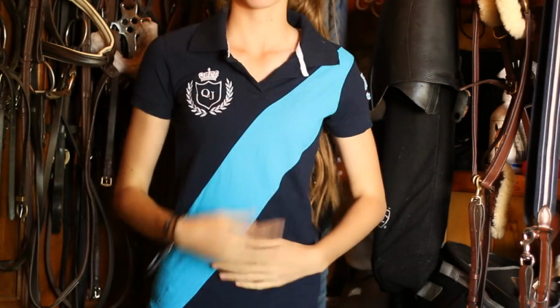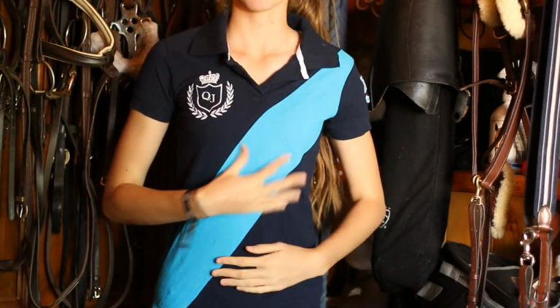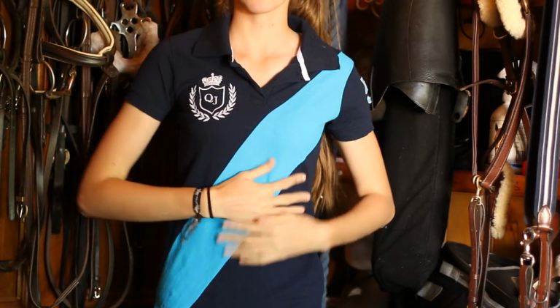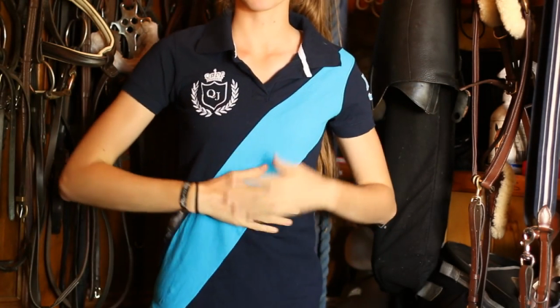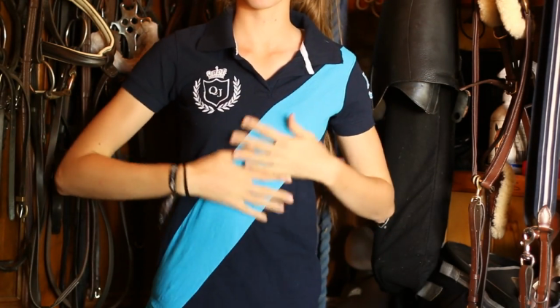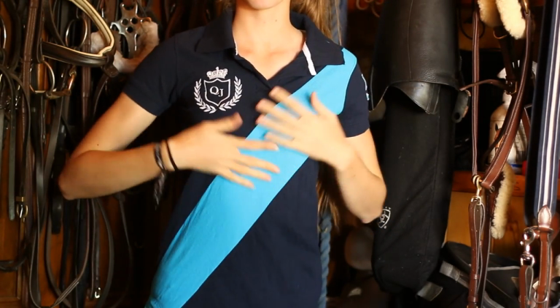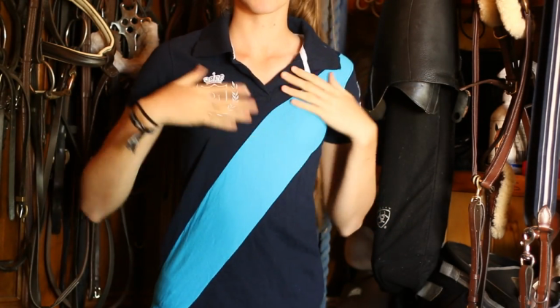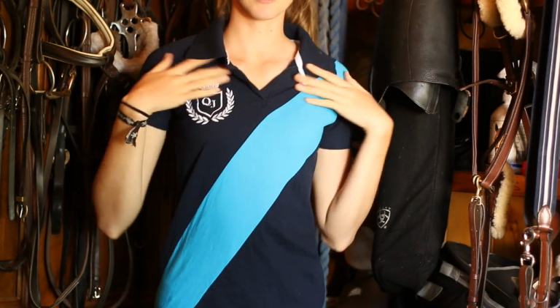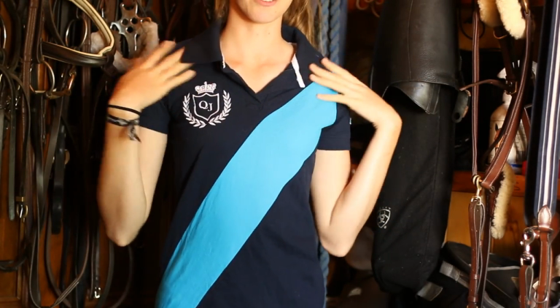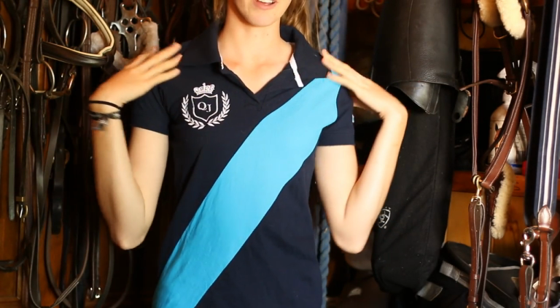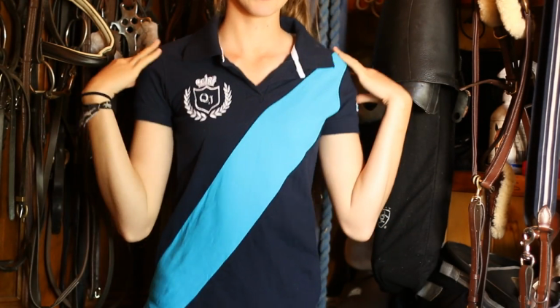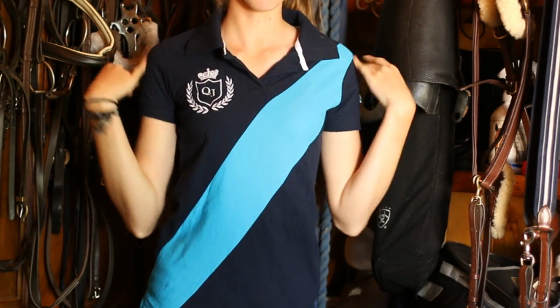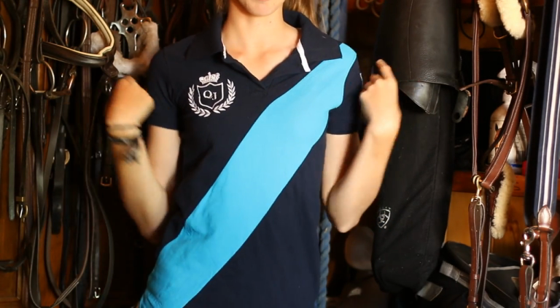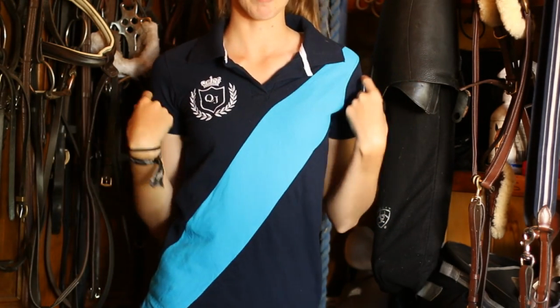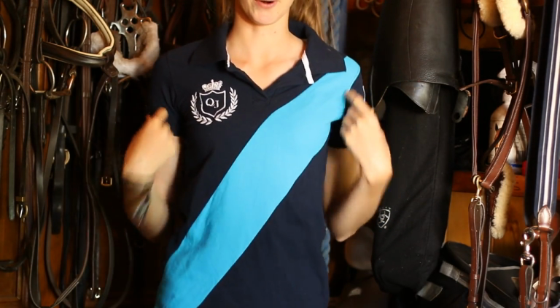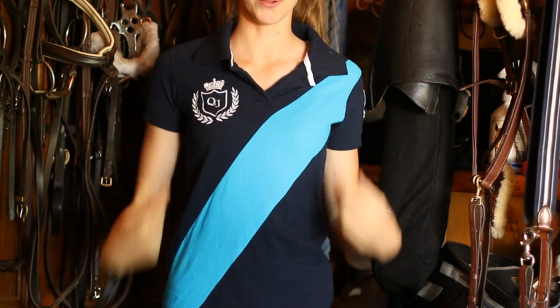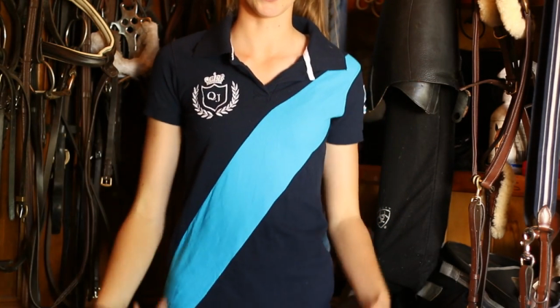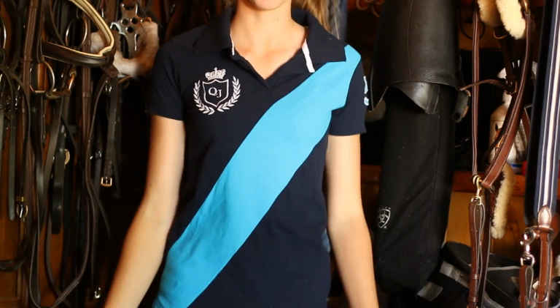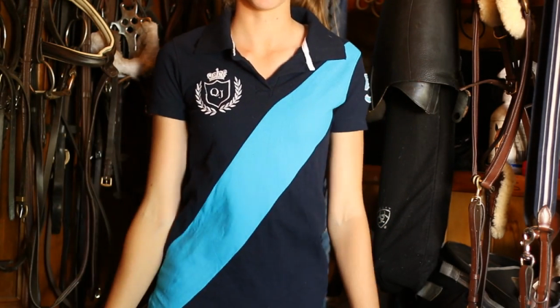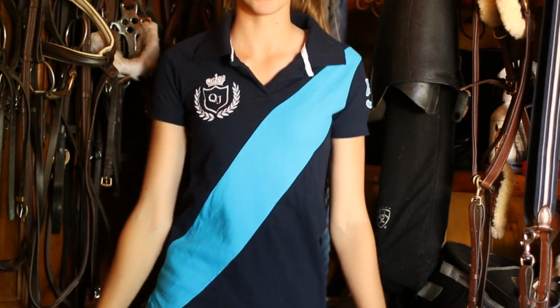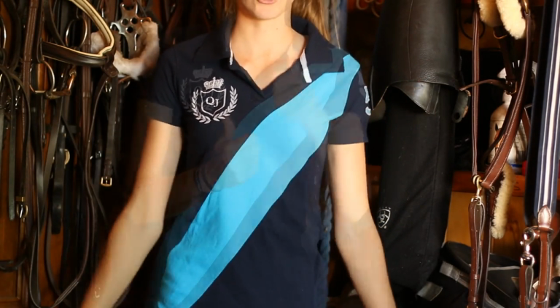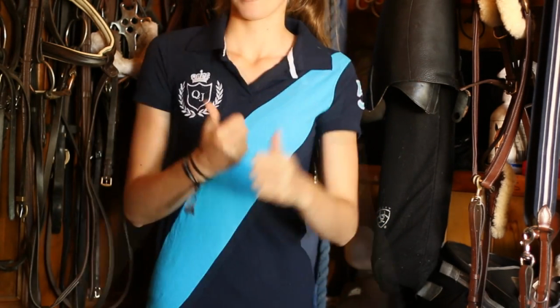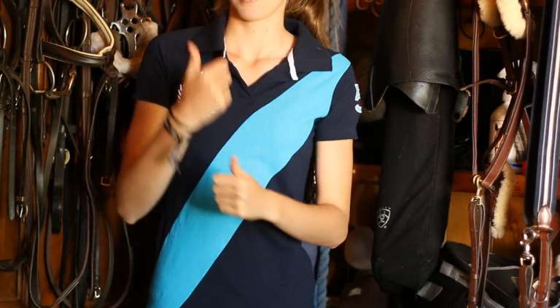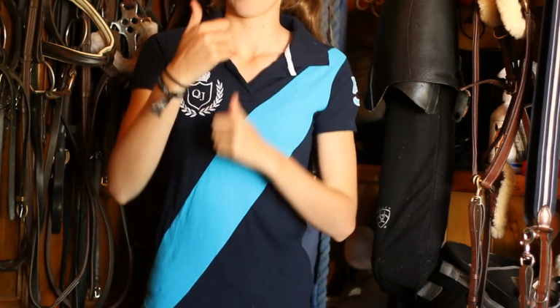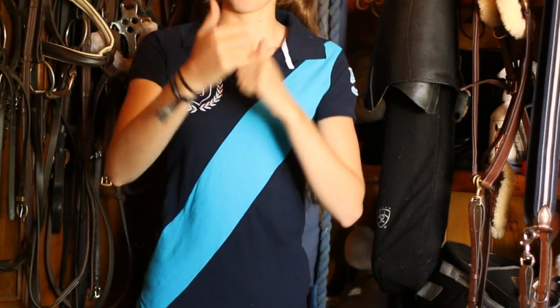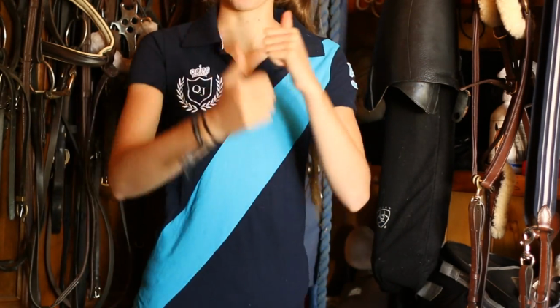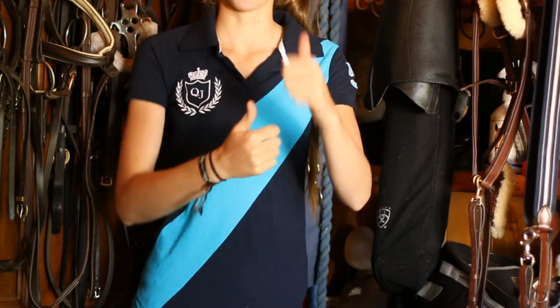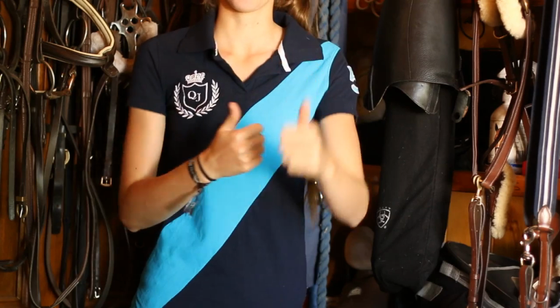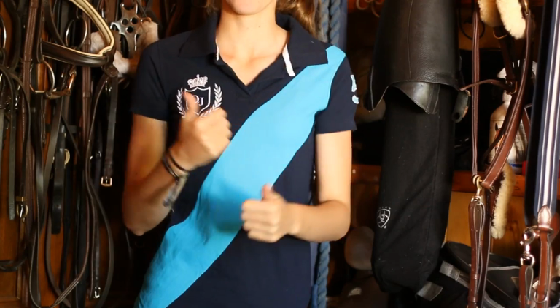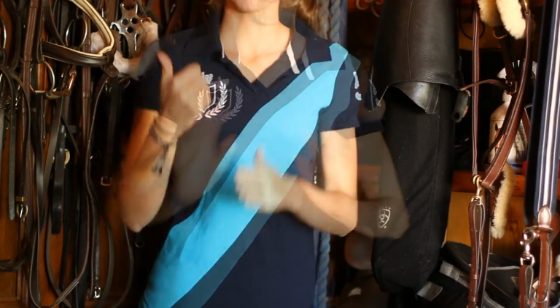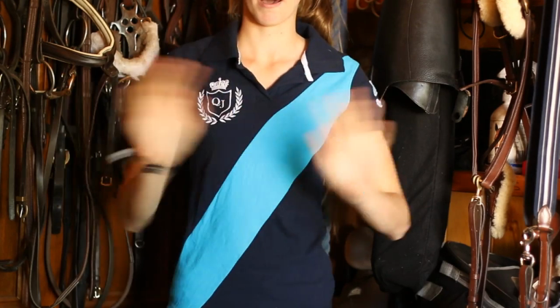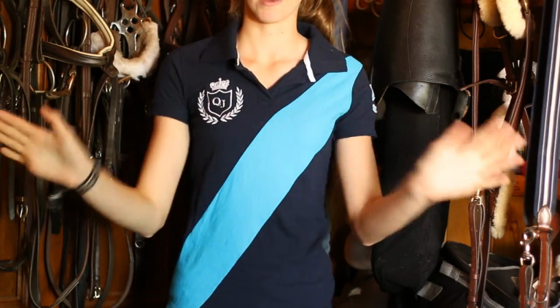Click here to see the rest of my polo collection if you want to. Bye.